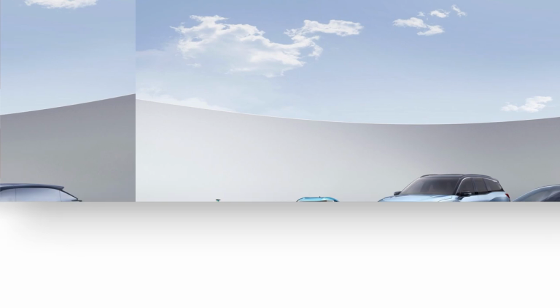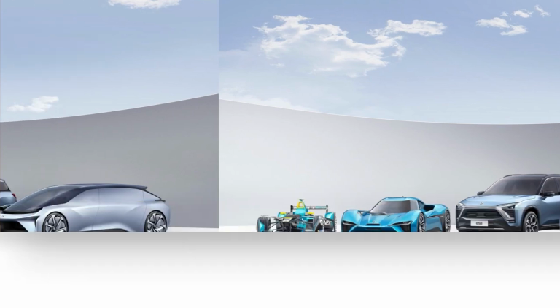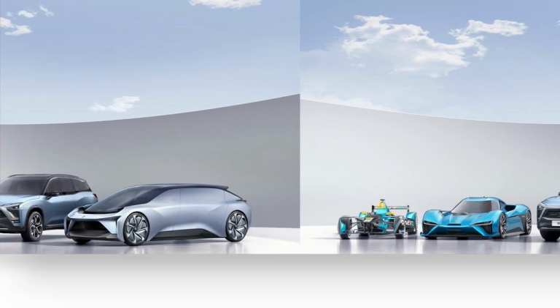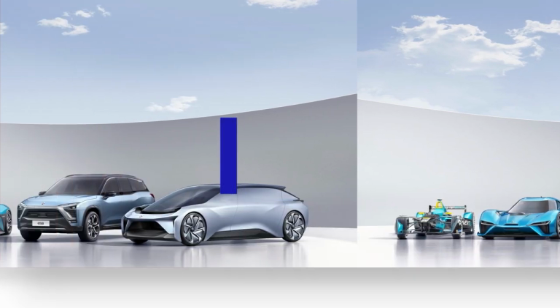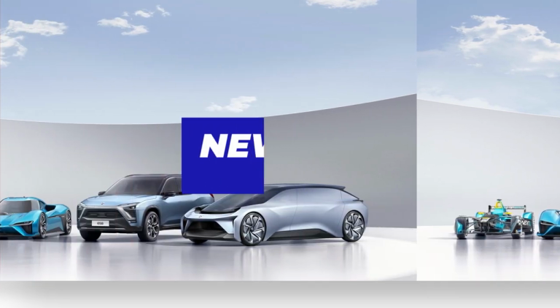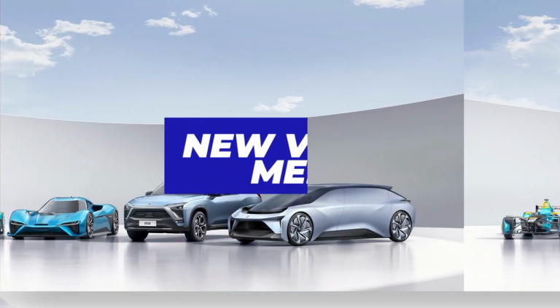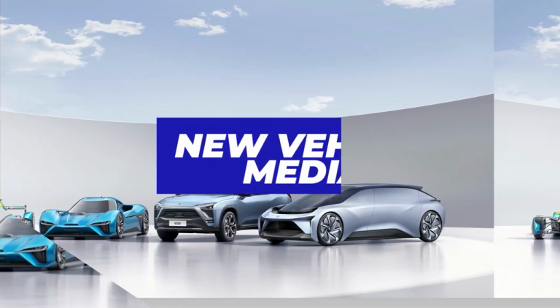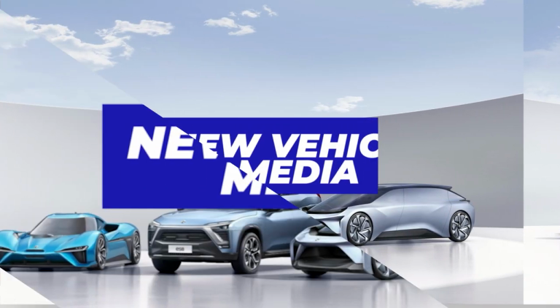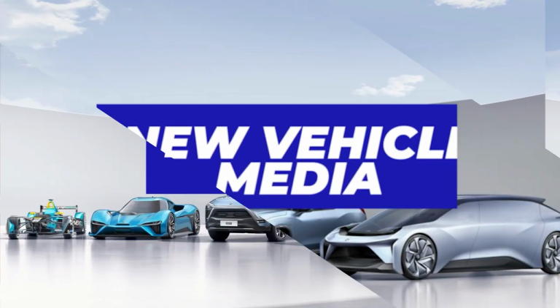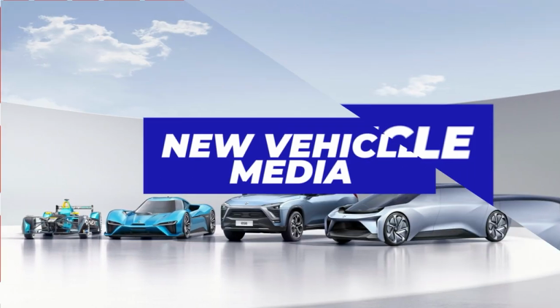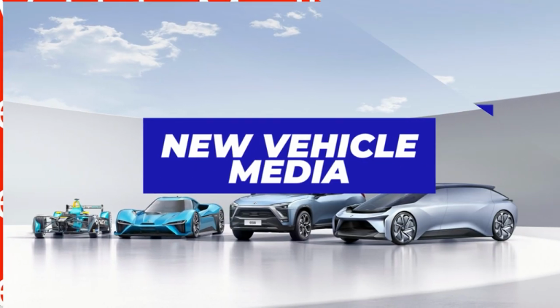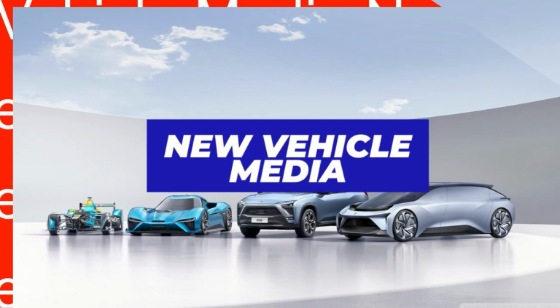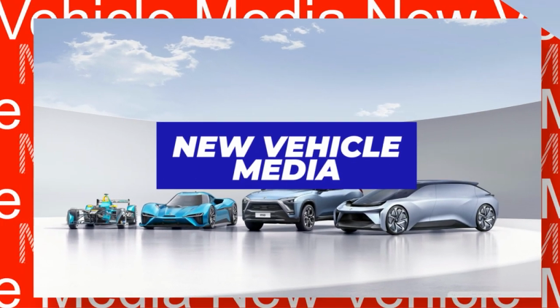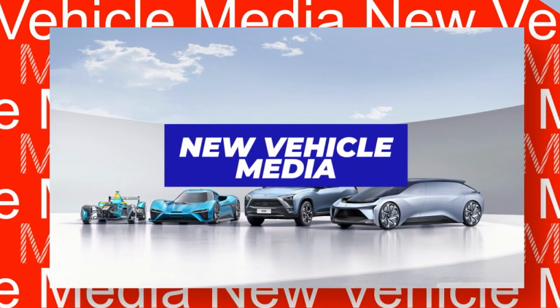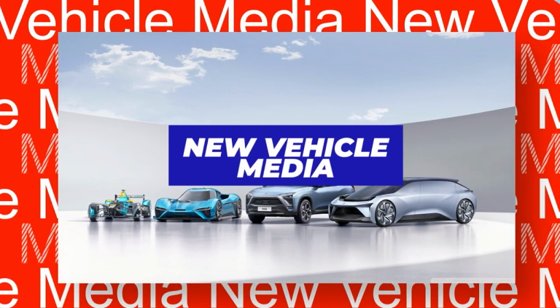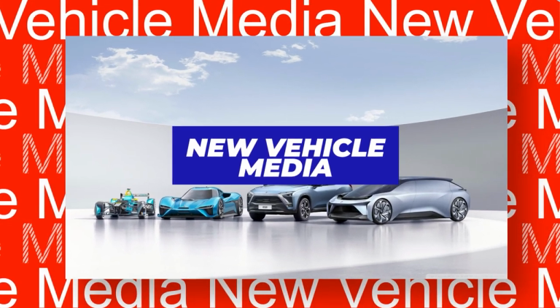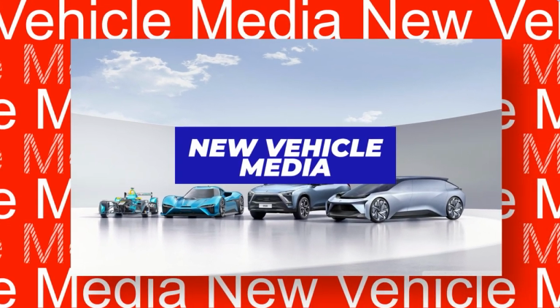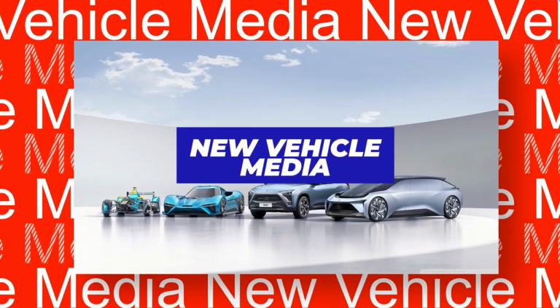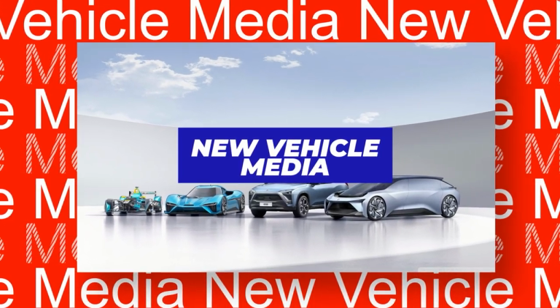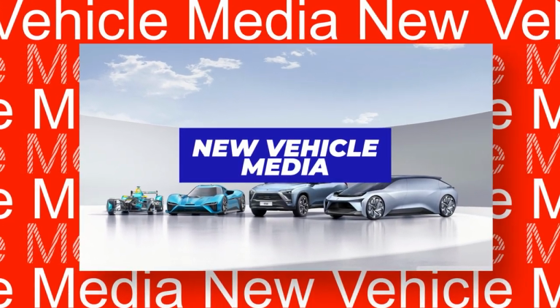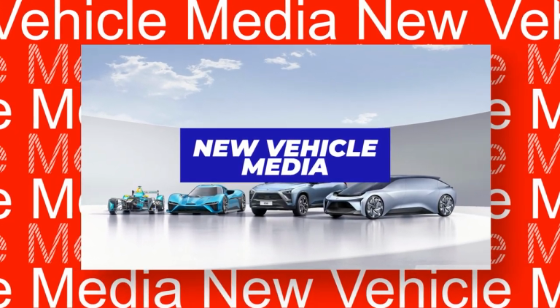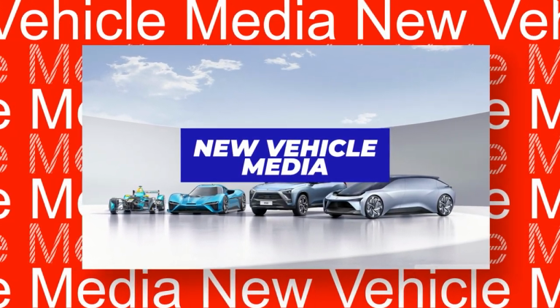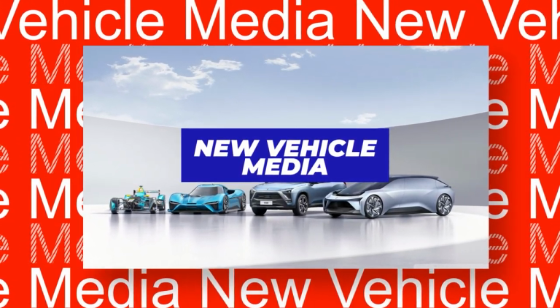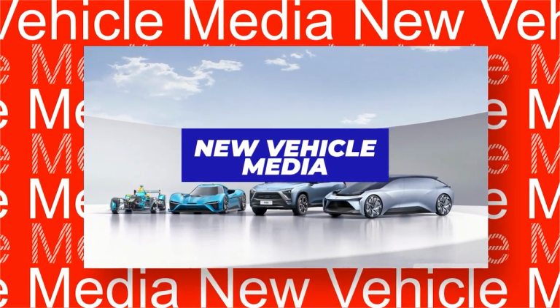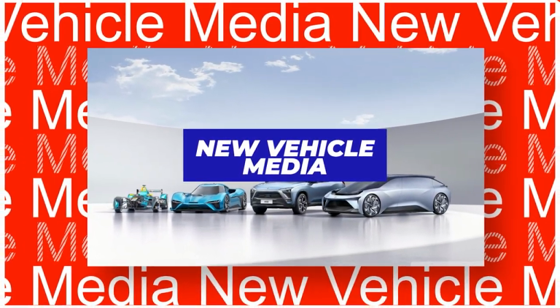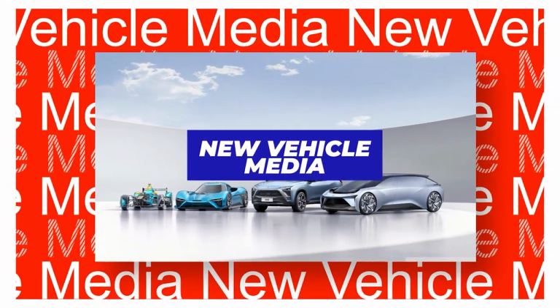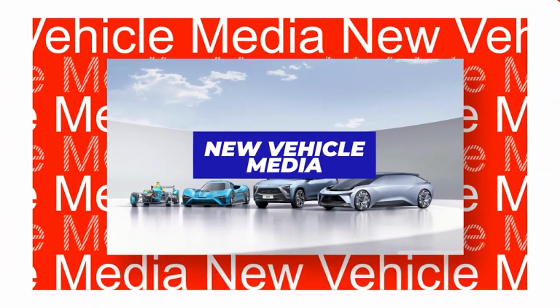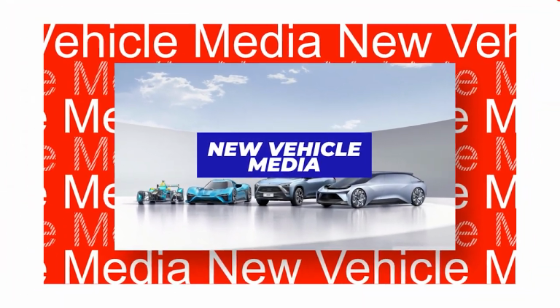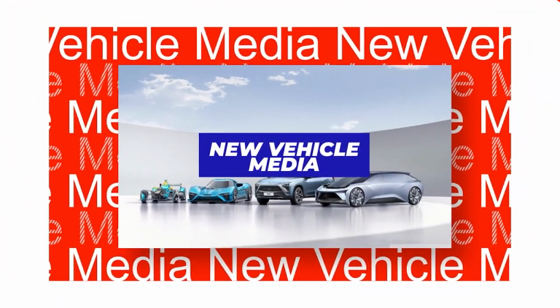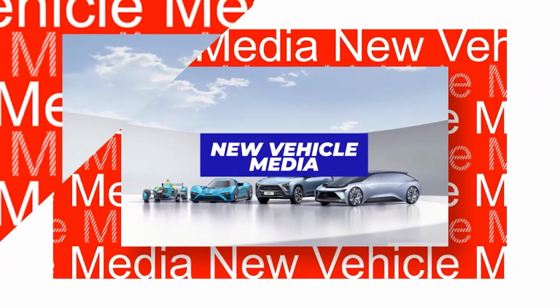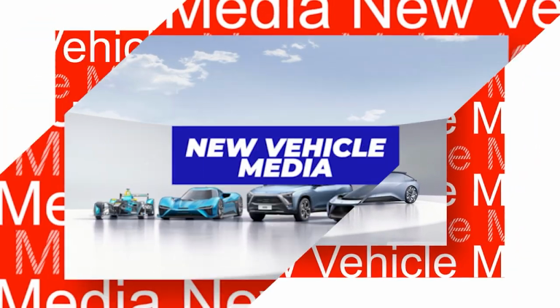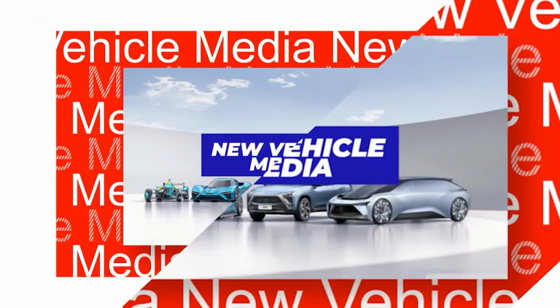Welcome back to New Vehicle Media, your go-to channel for electric vehicle news and updates.